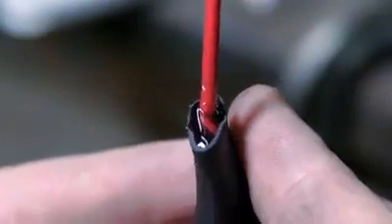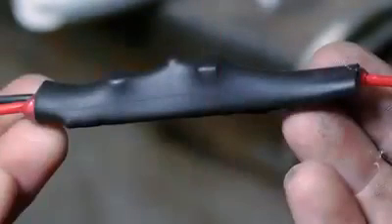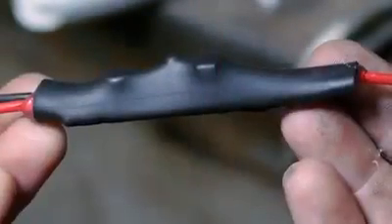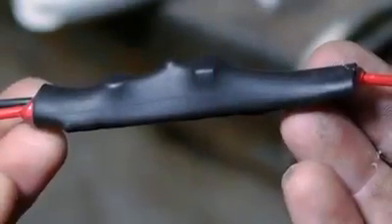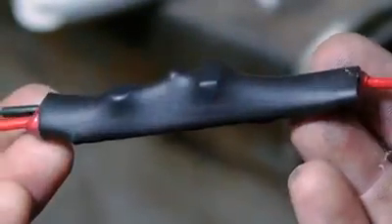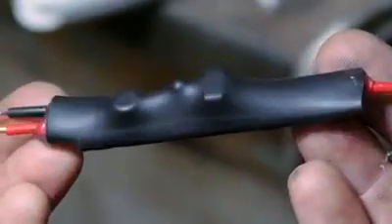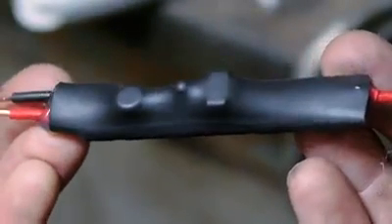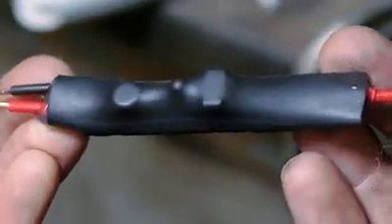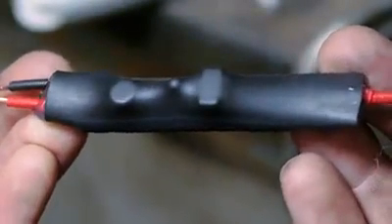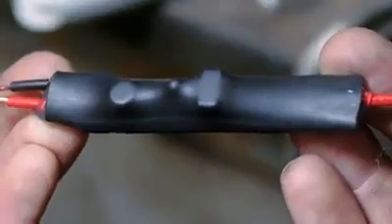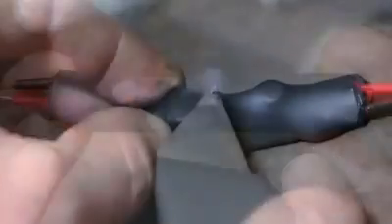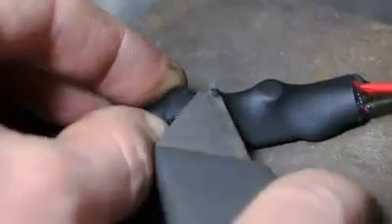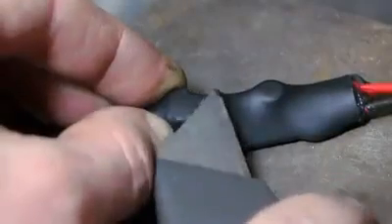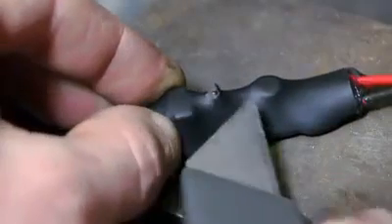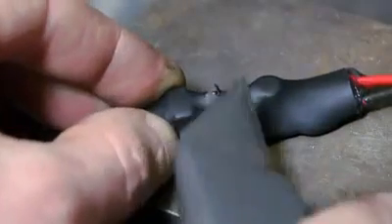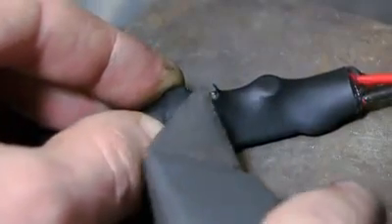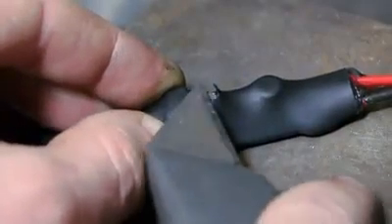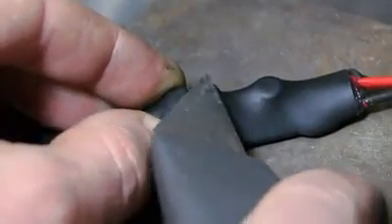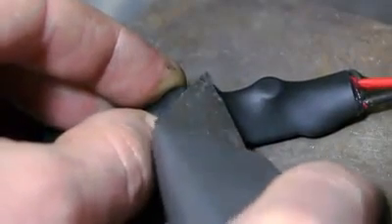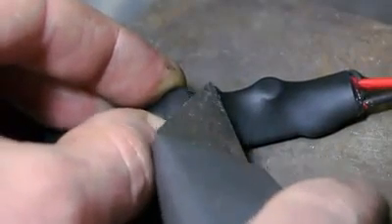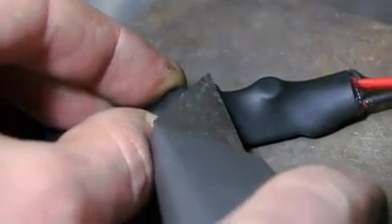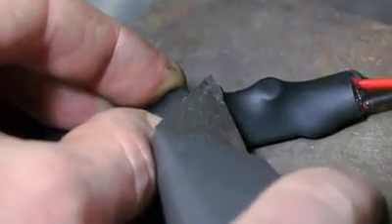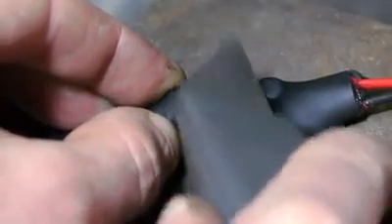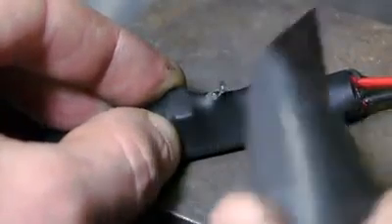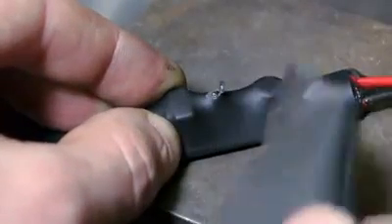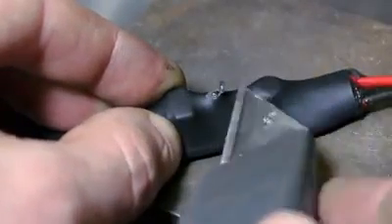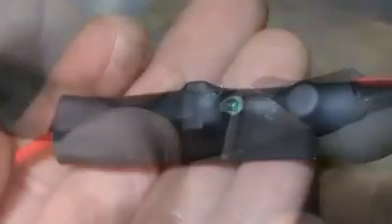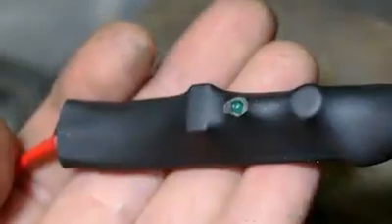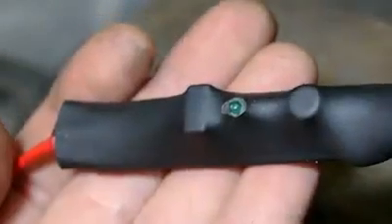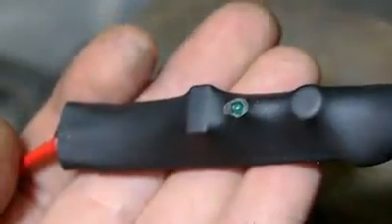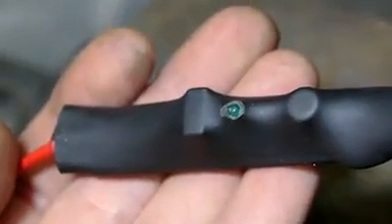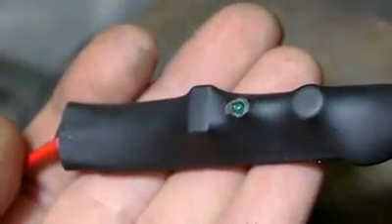There is a power indicator light which has now been covered. I'd like to be able to see it, so I trimmed the casing away in that area.